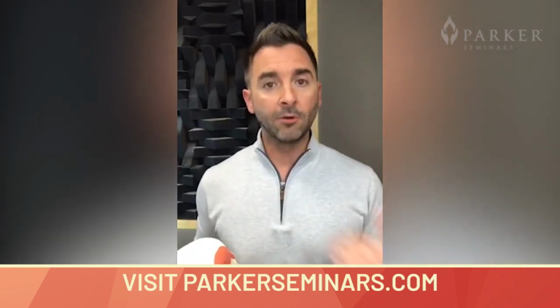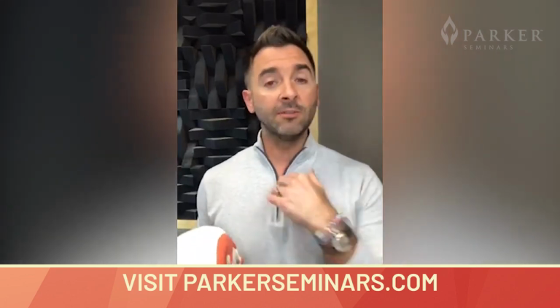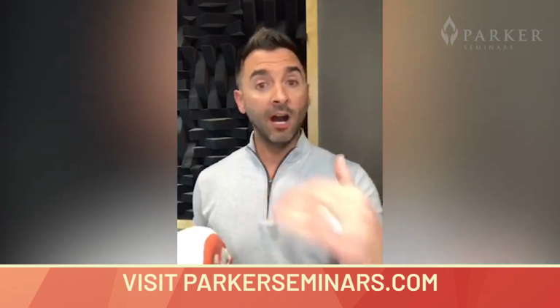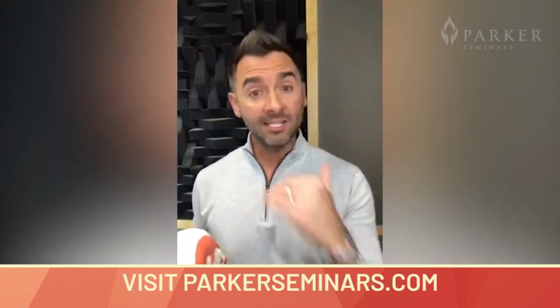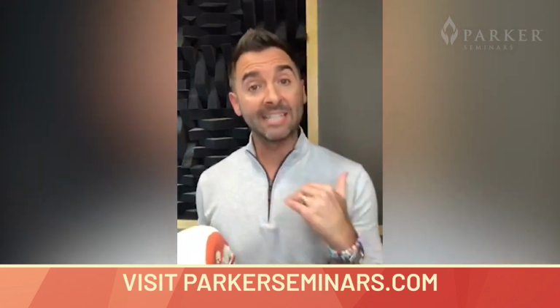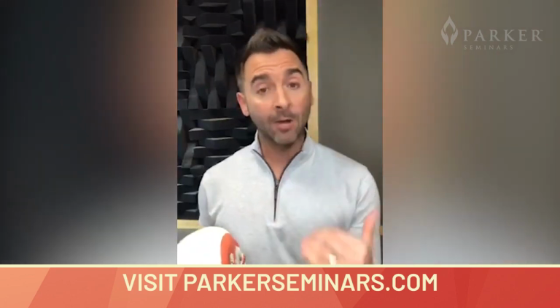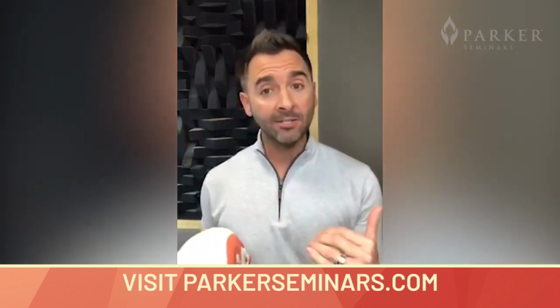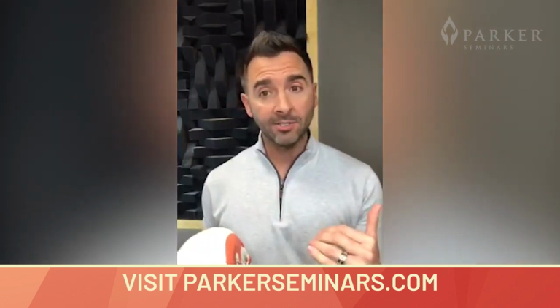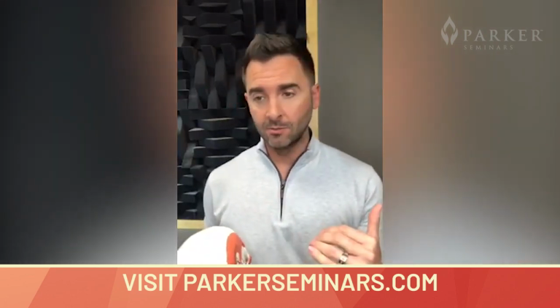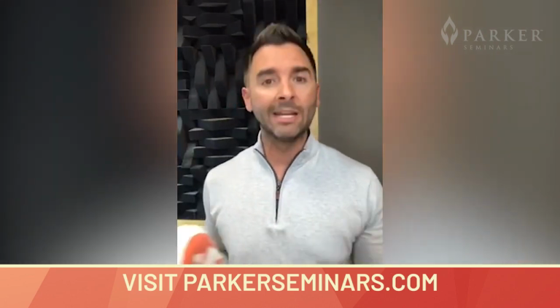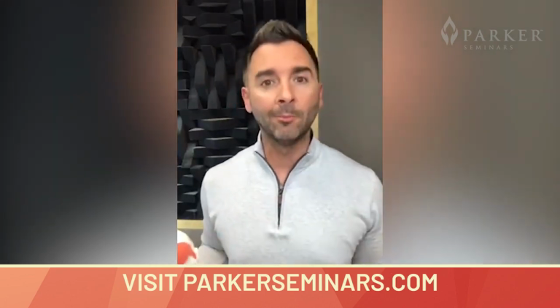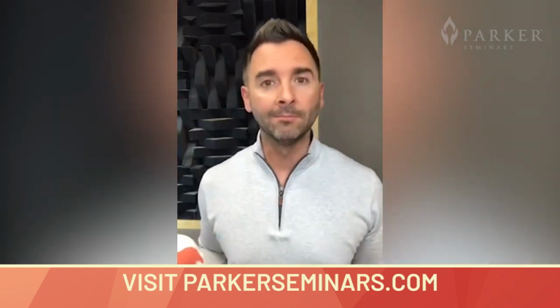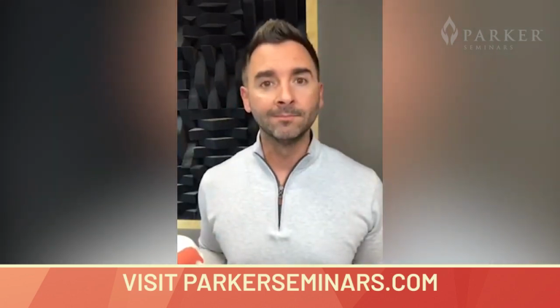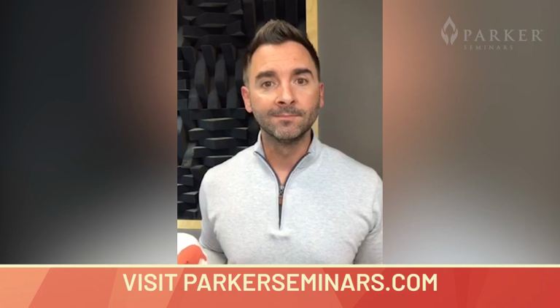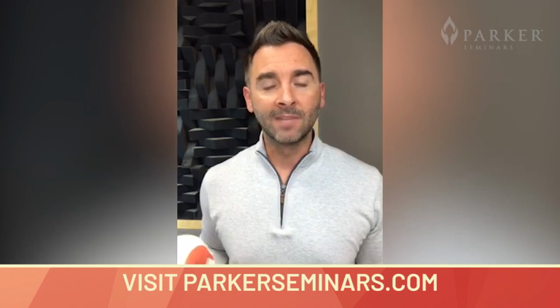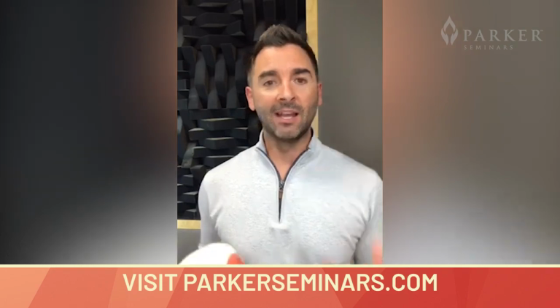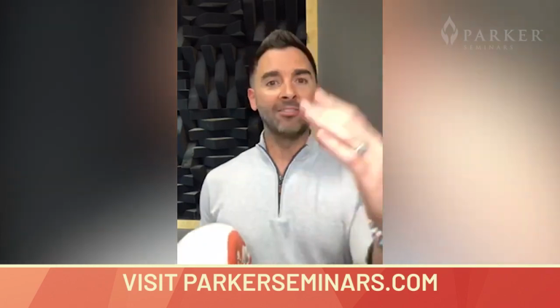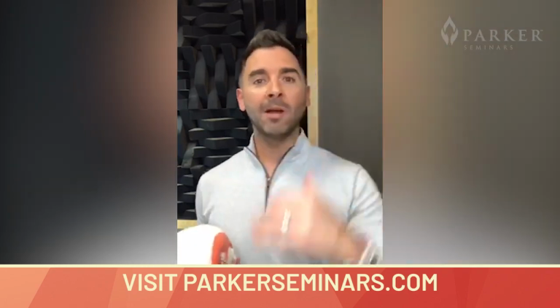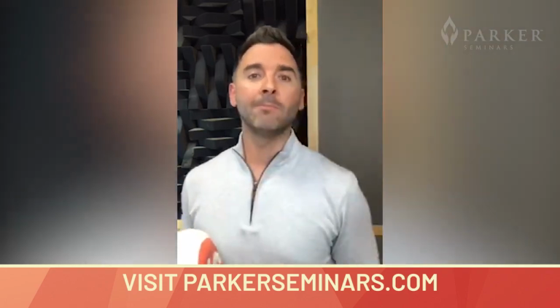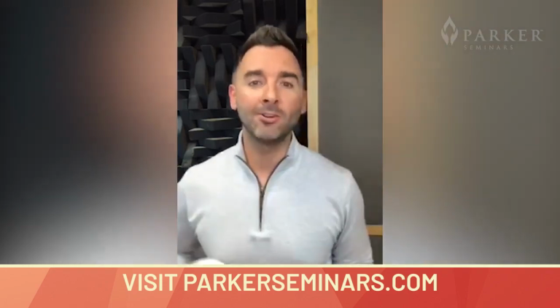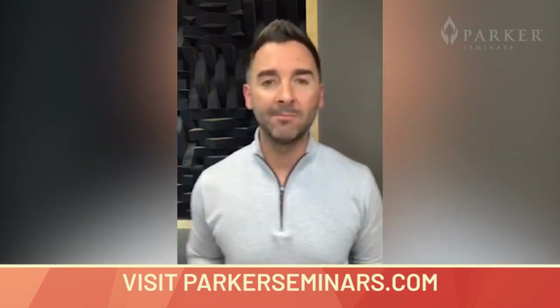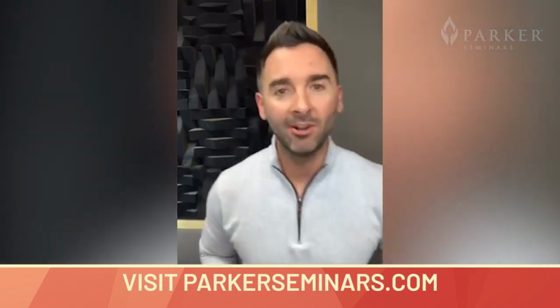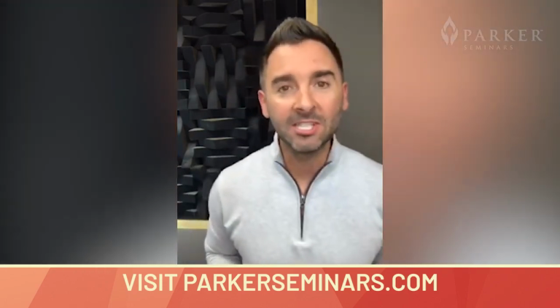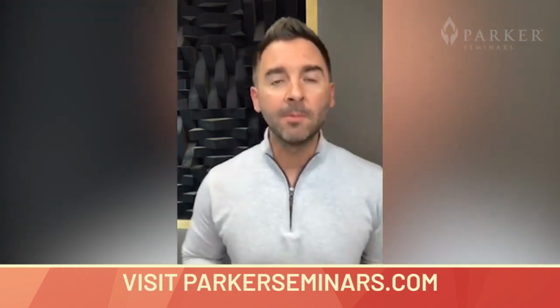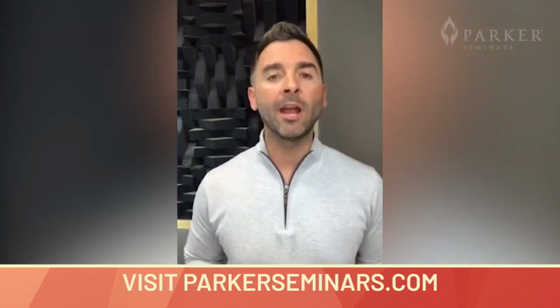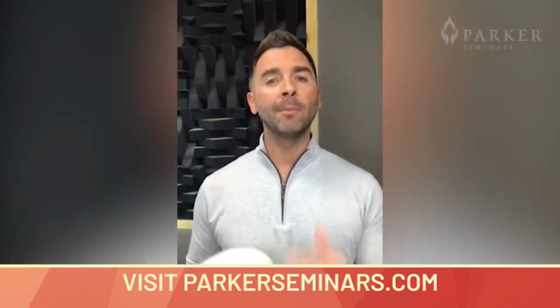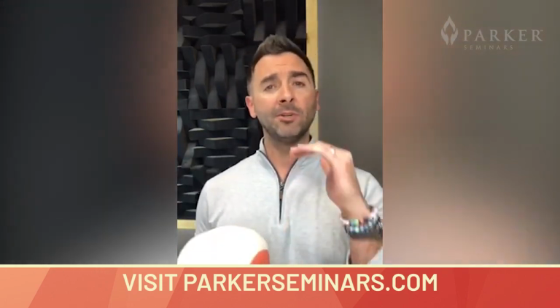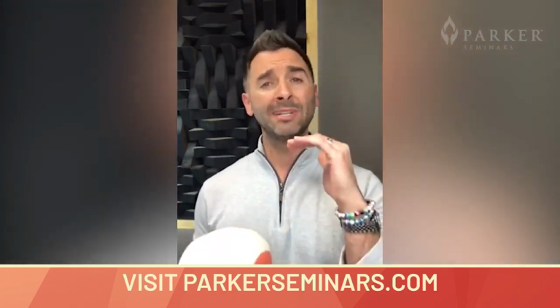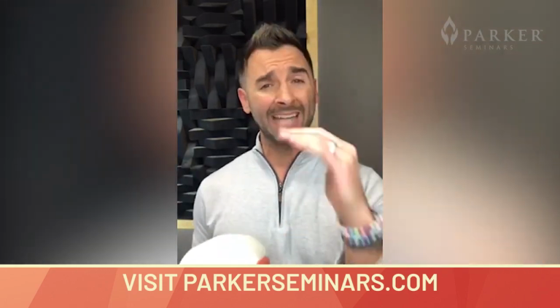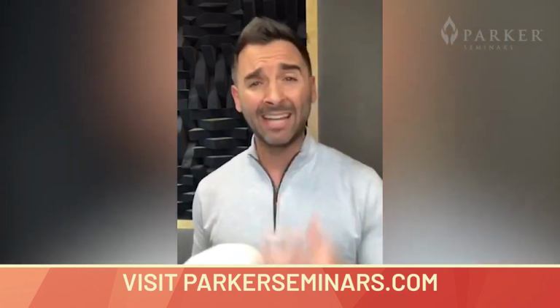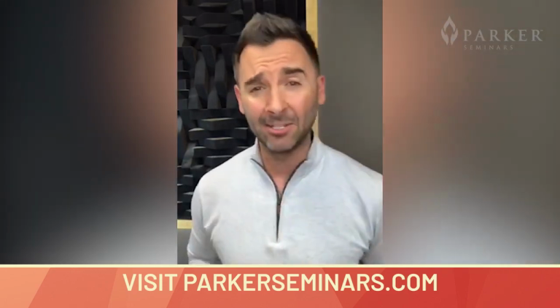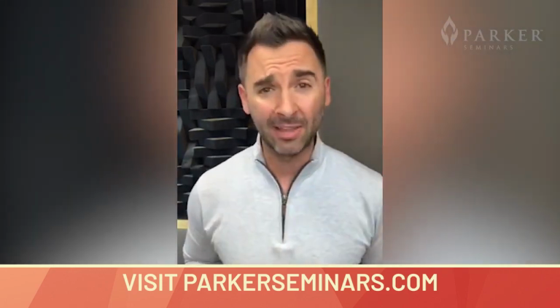Fortunately for us as chiropractors, we can help them. At the upcoming Parker Seminar this February, I'm going to be showing you exactly how to do that.